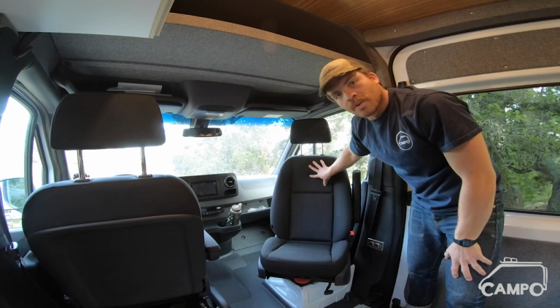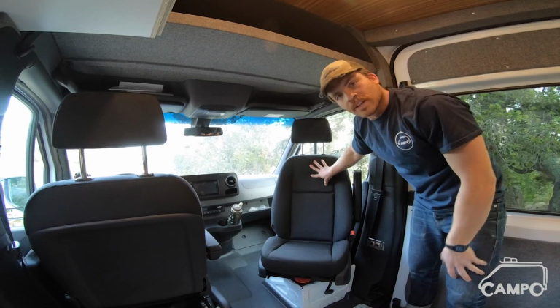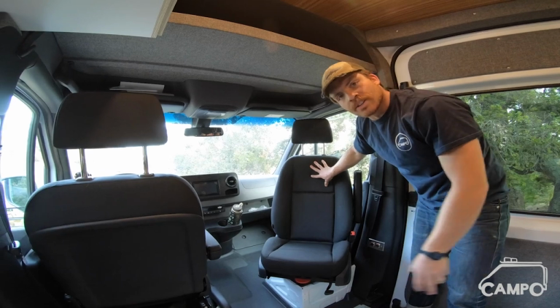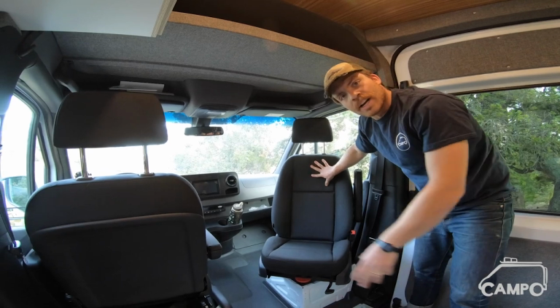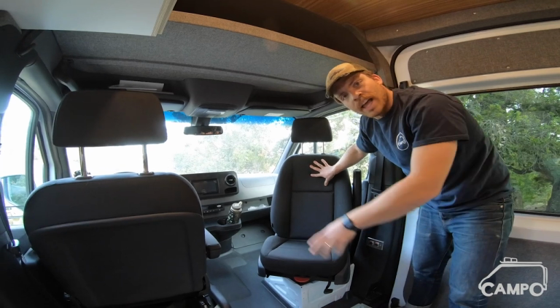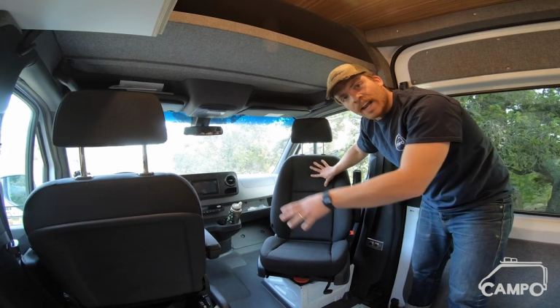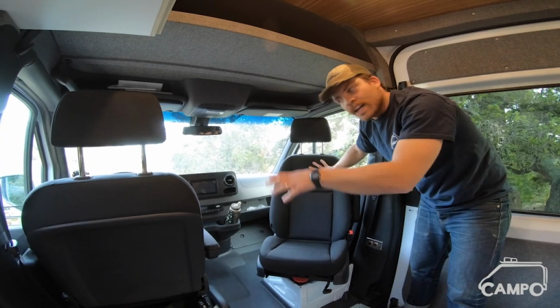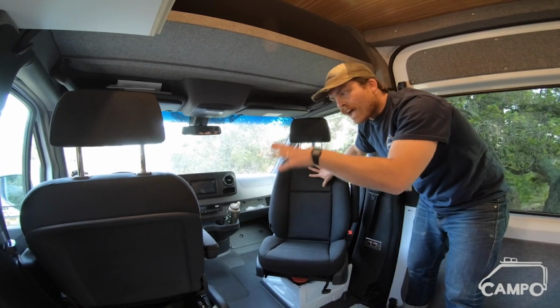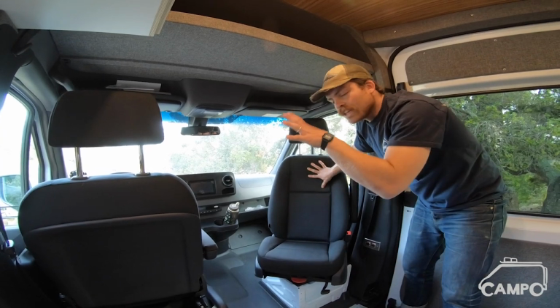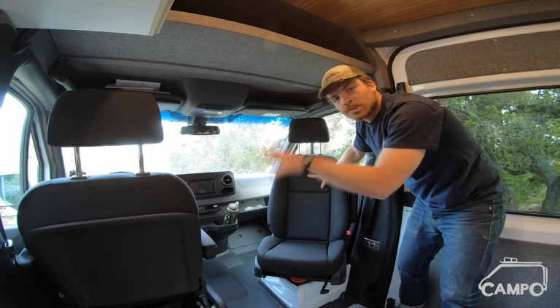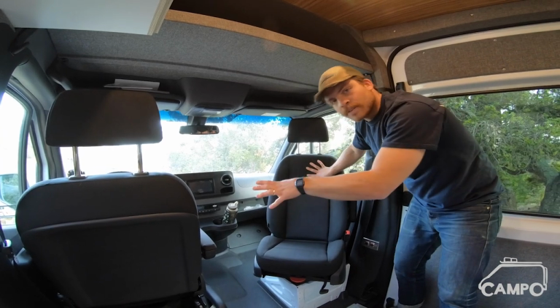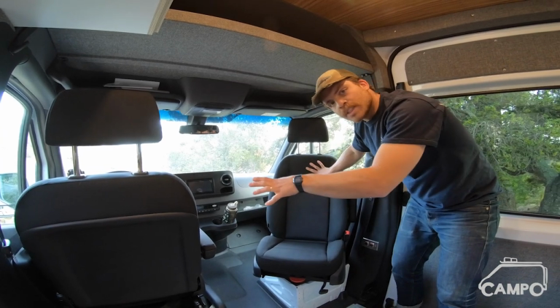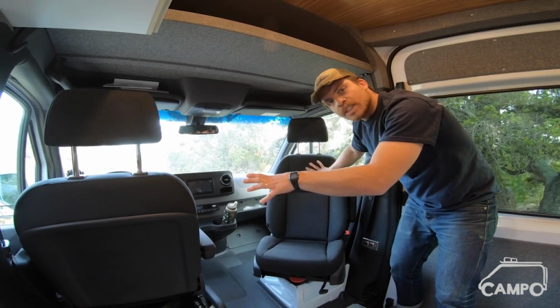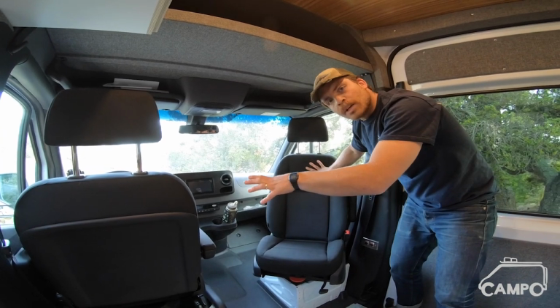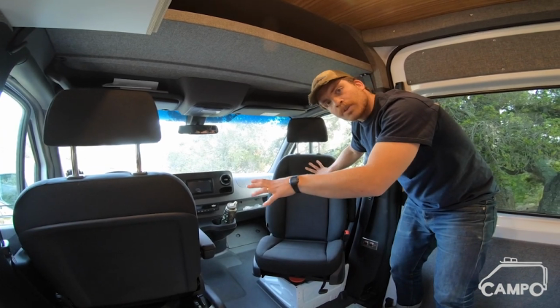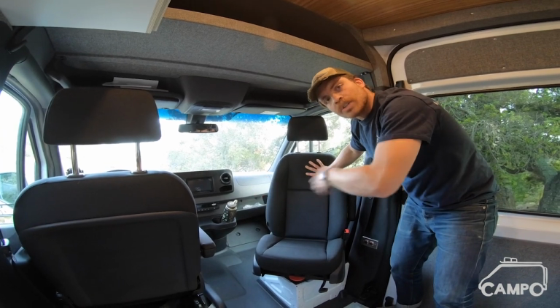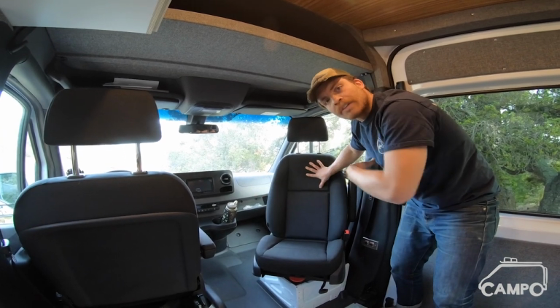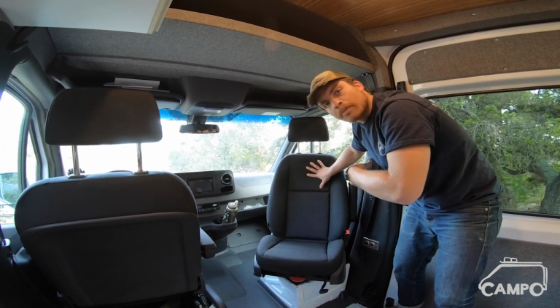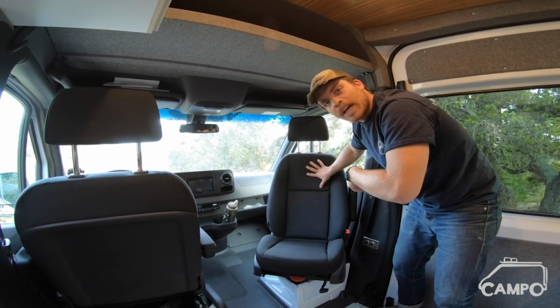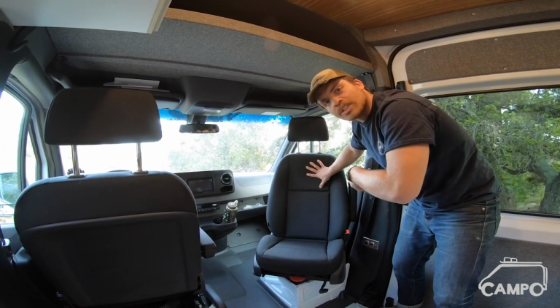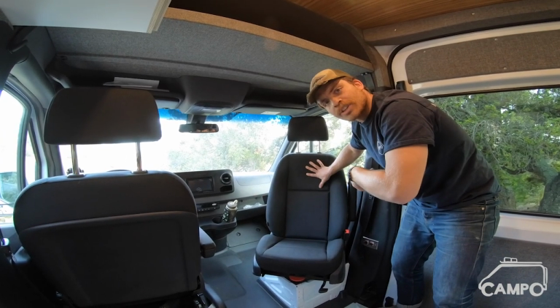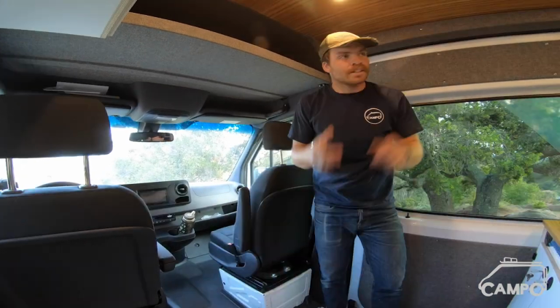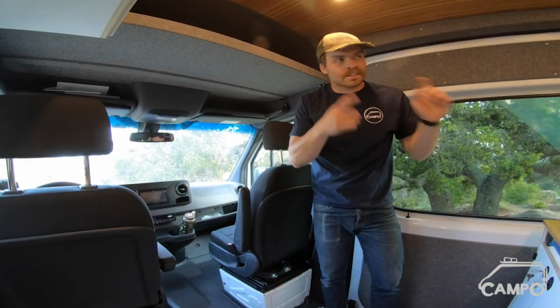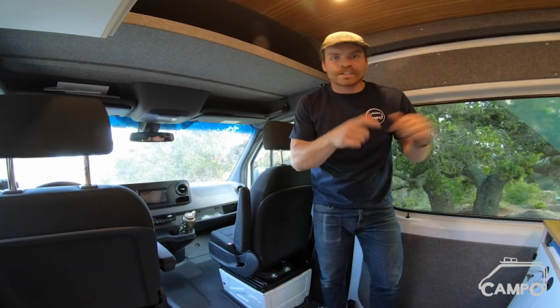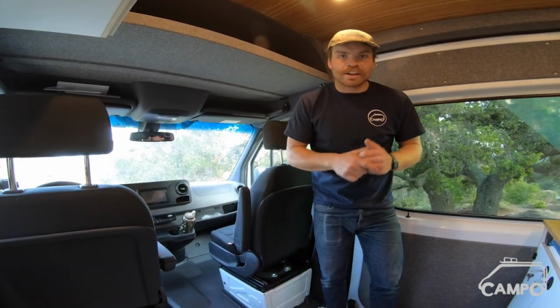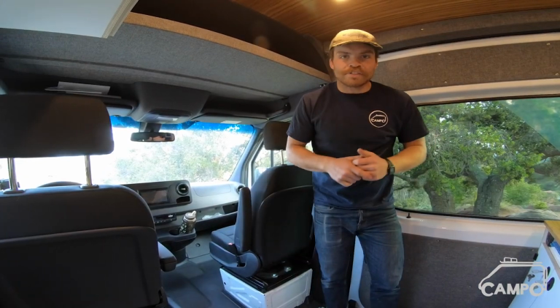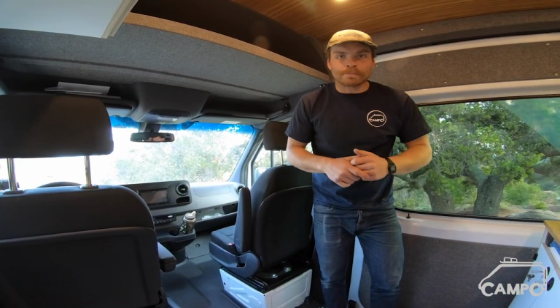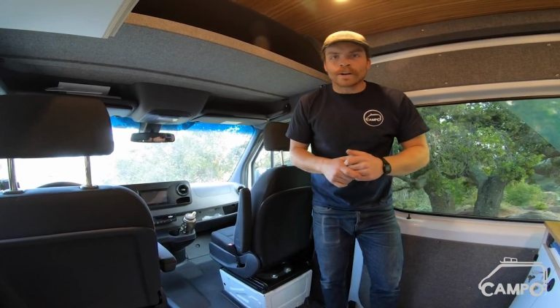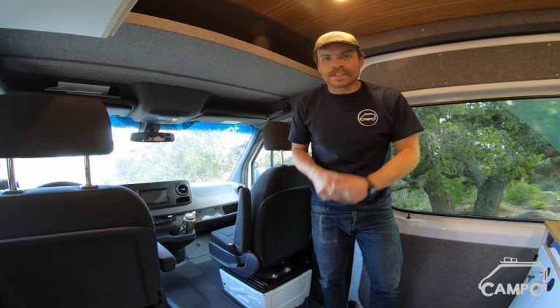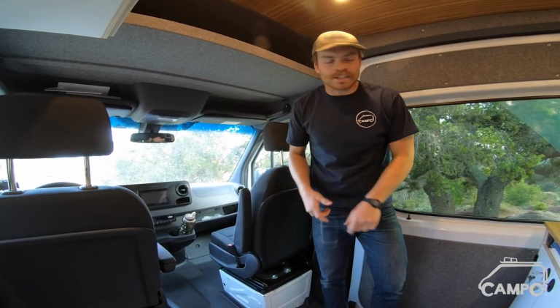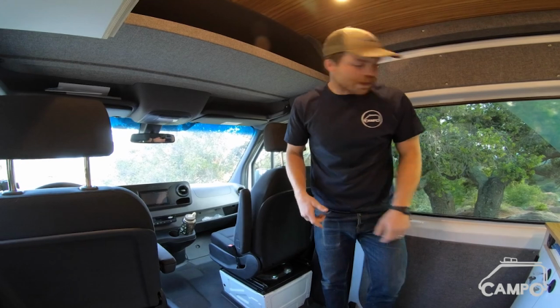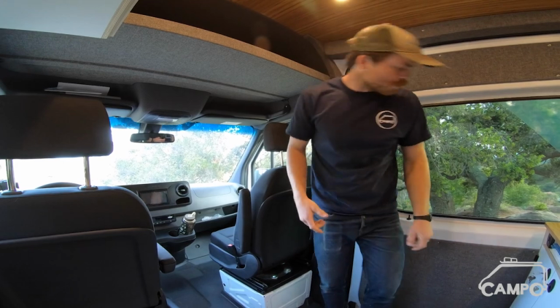We've also gone ahead and added swivel seats on both the driver and passenger. Now the fun part — let's get into the live room.